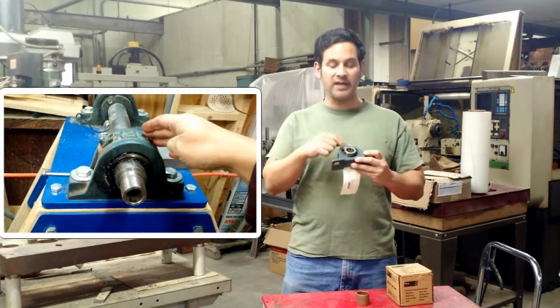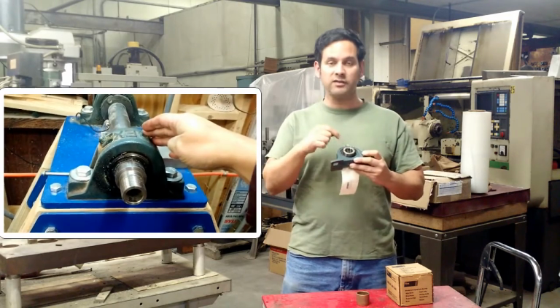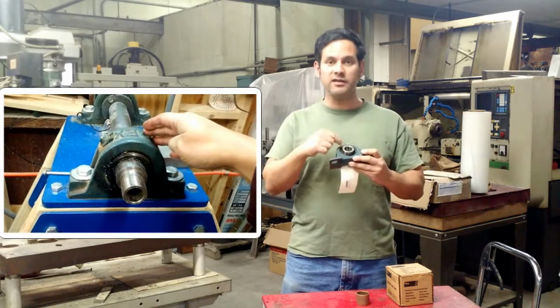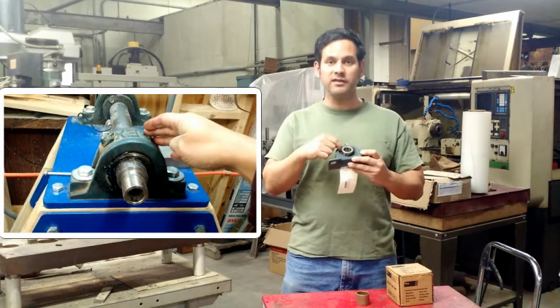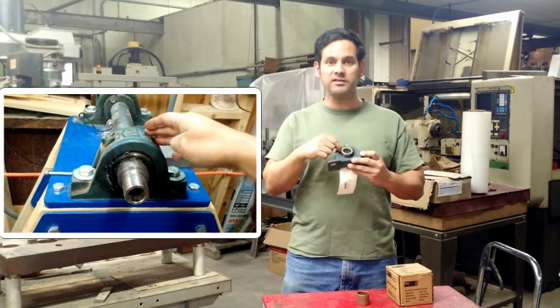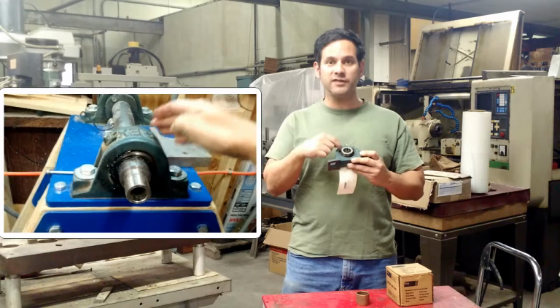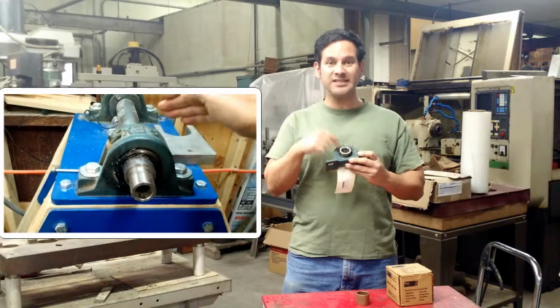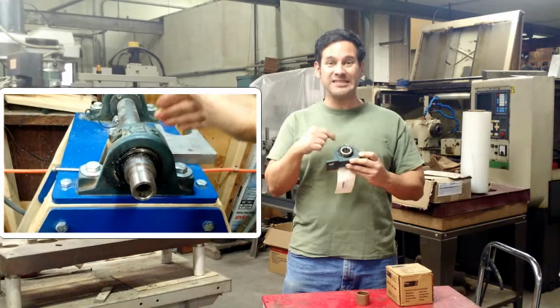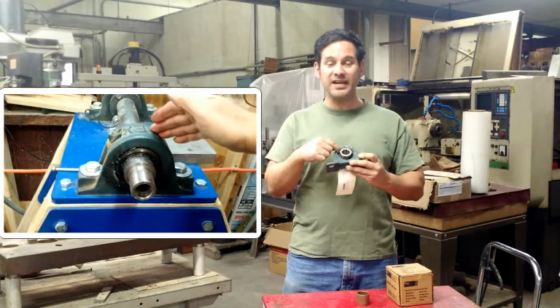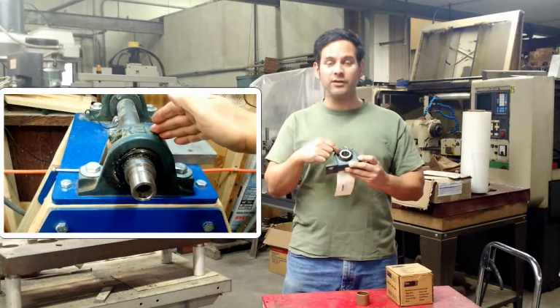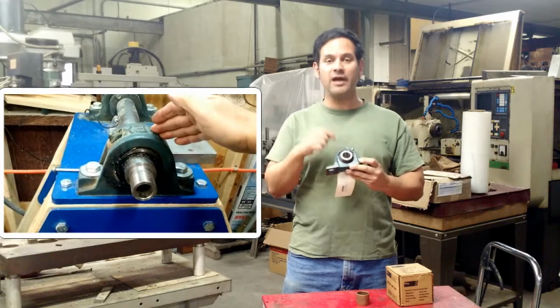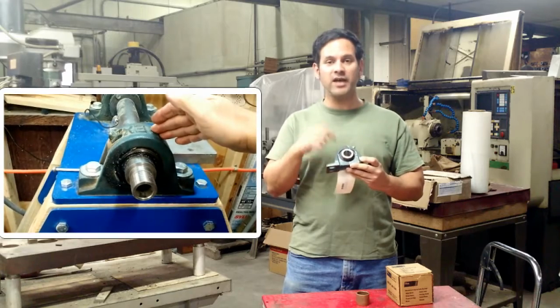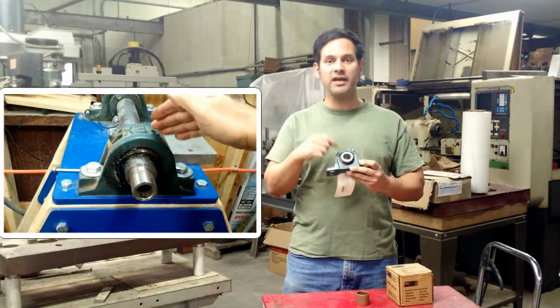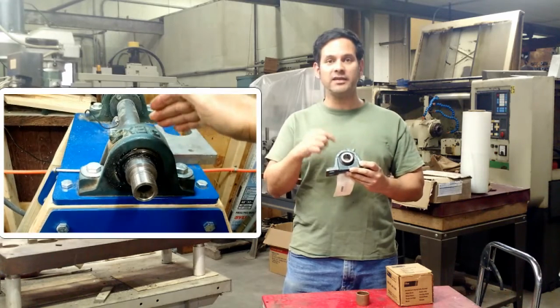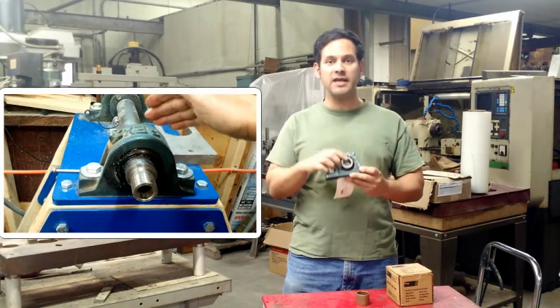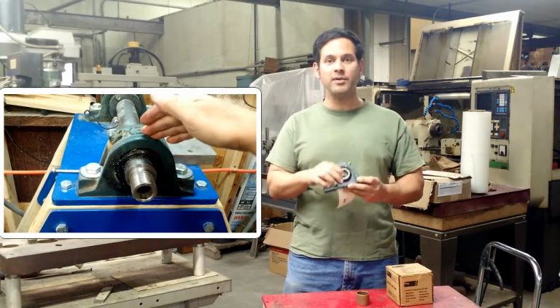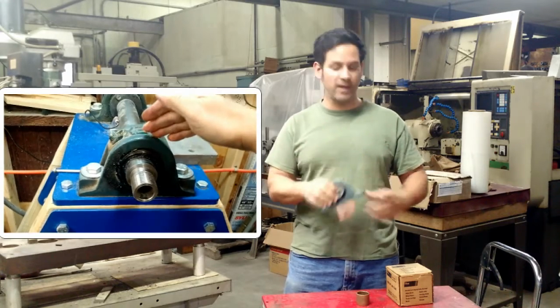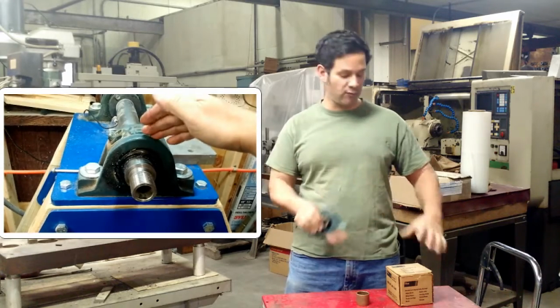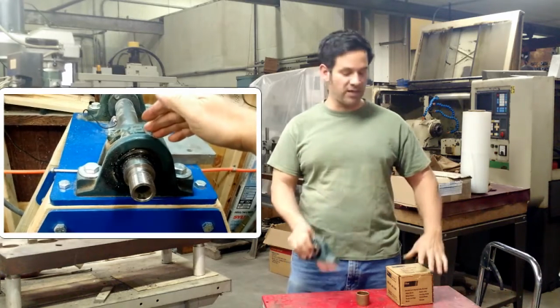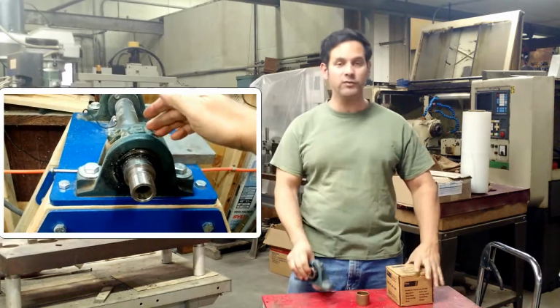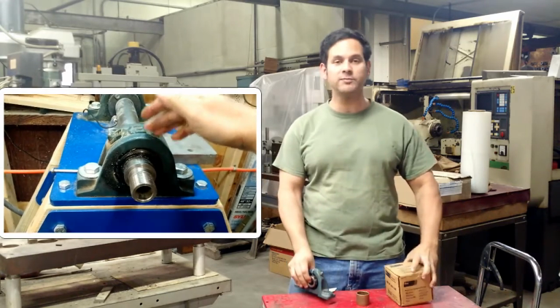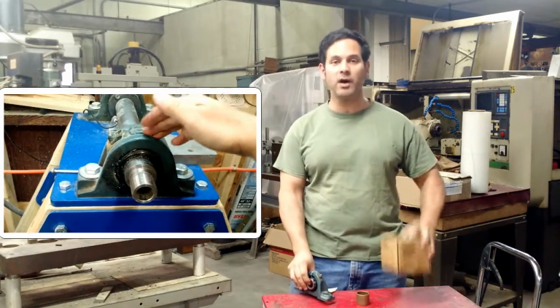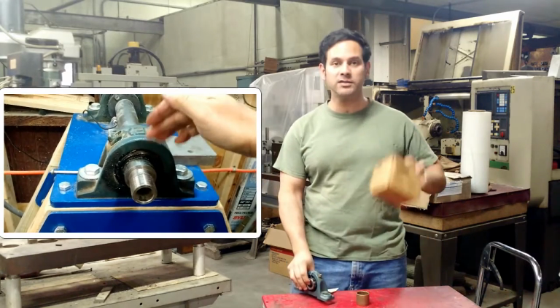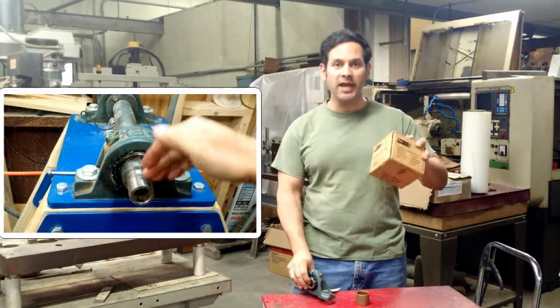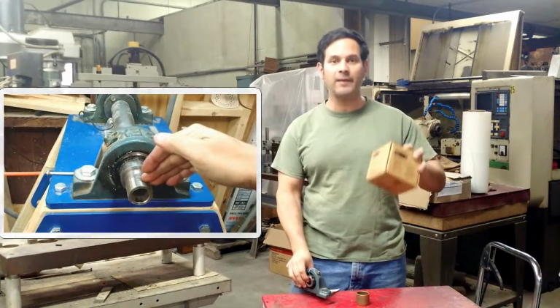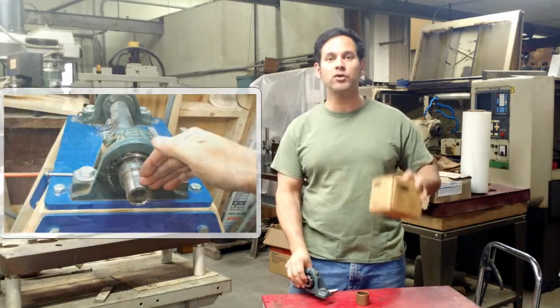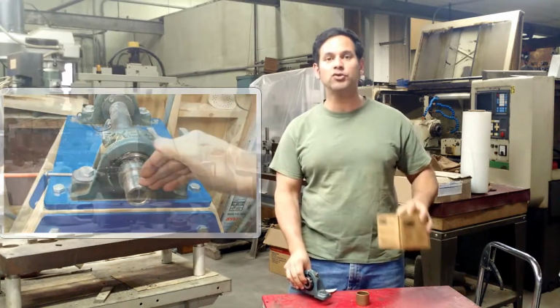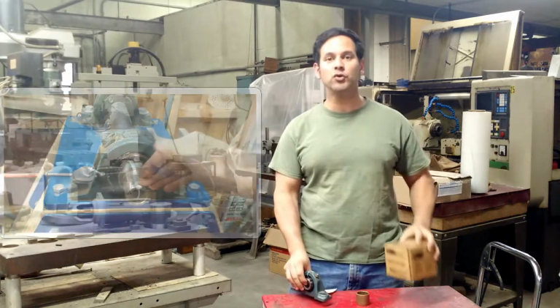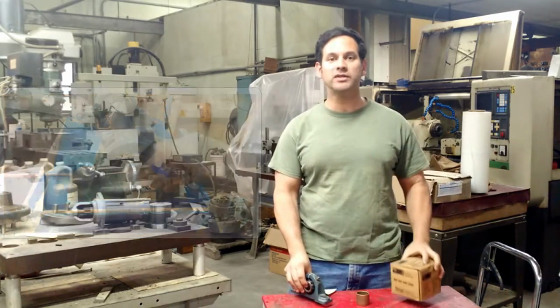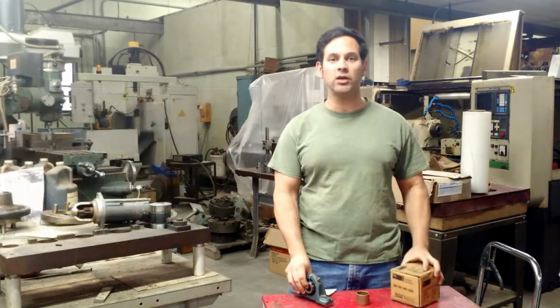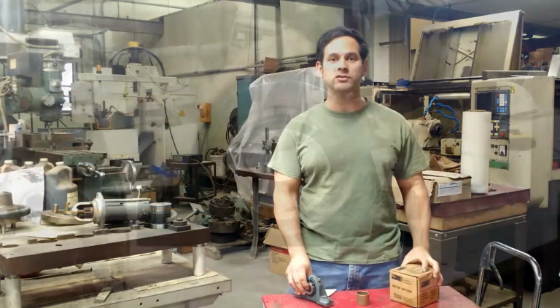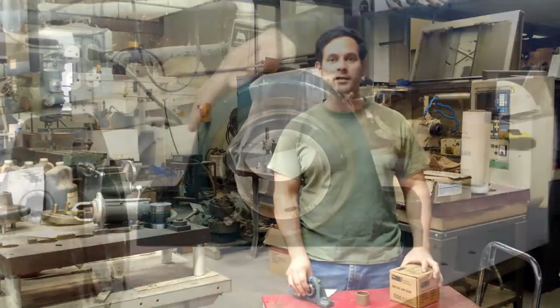I've got the stuff that's inside here; I've got a sample of that right here in this box, and I'm going to show you what that looks like.